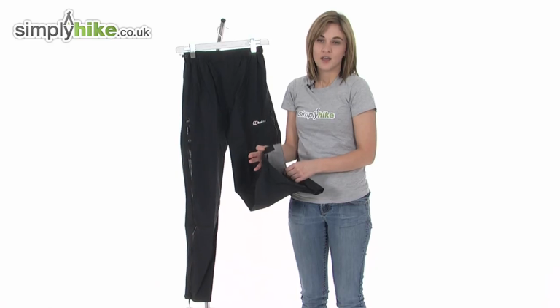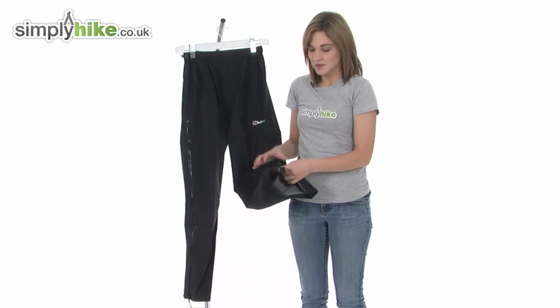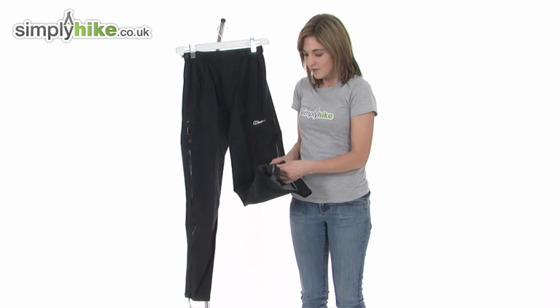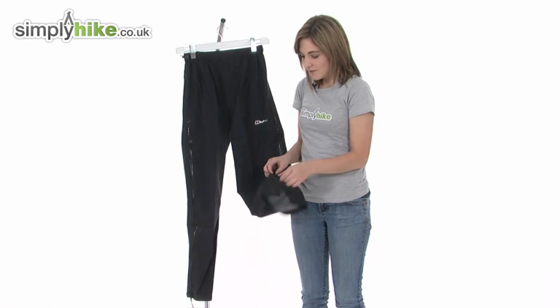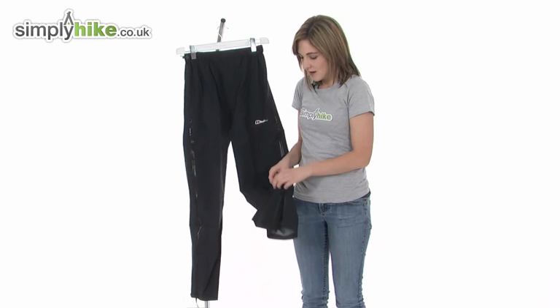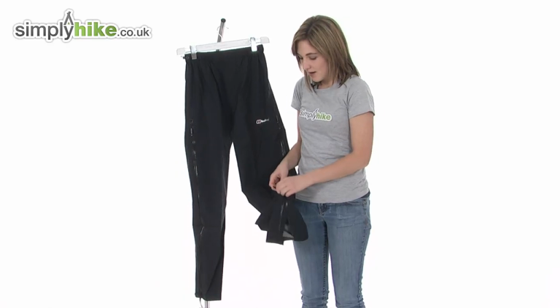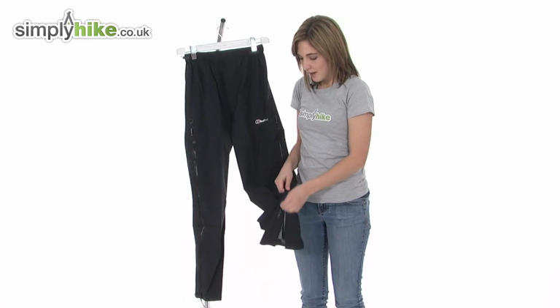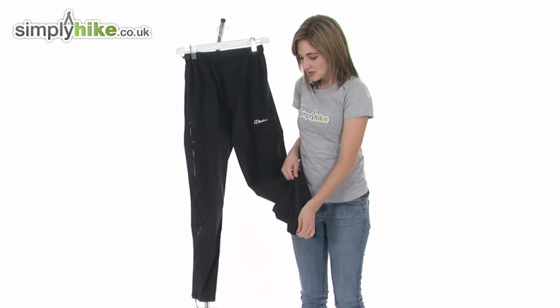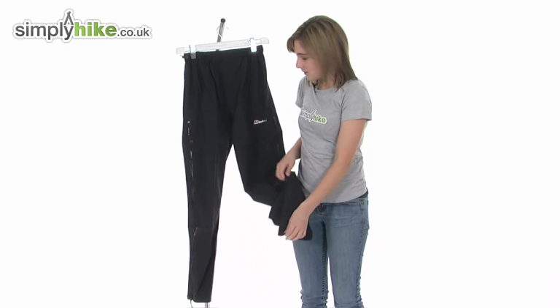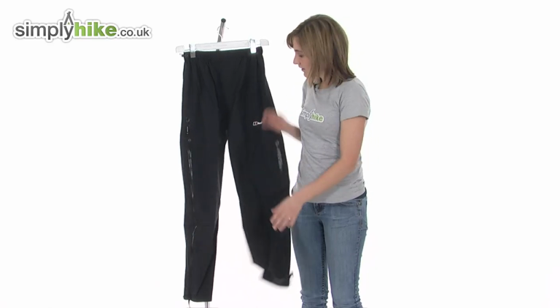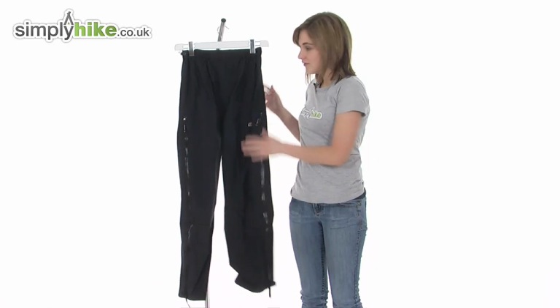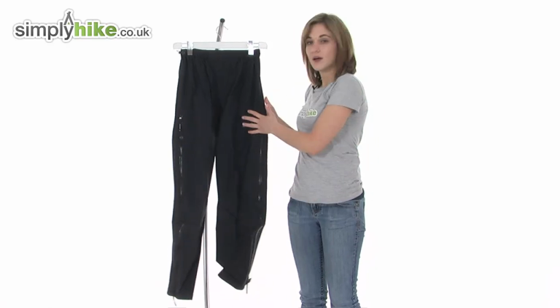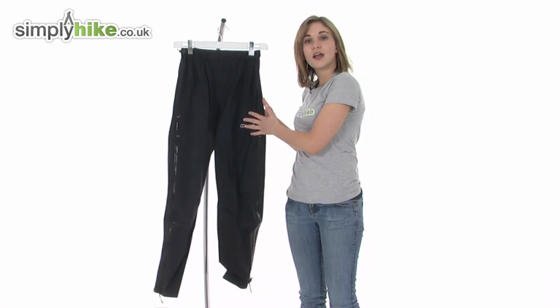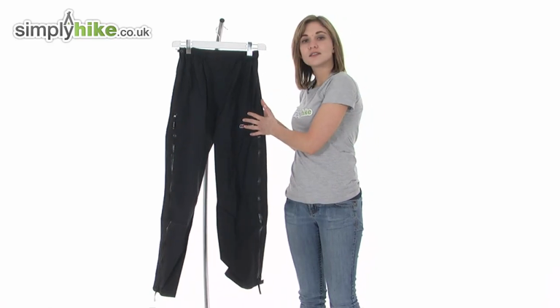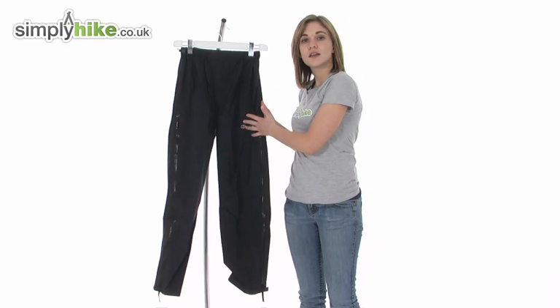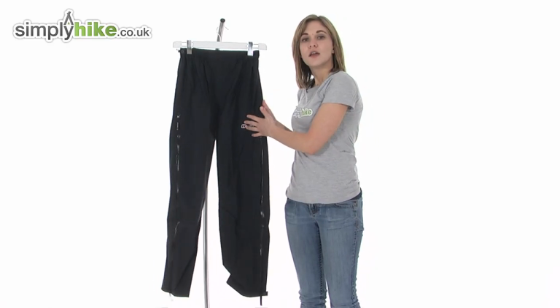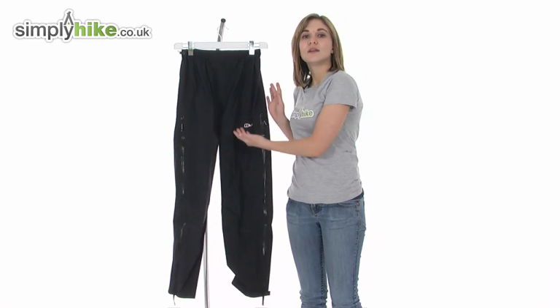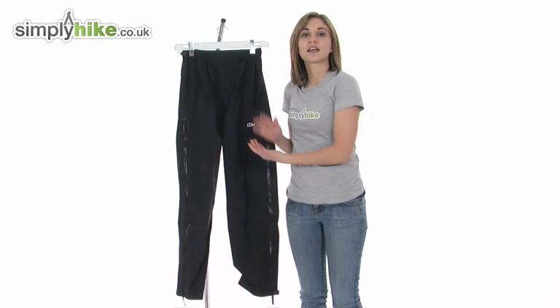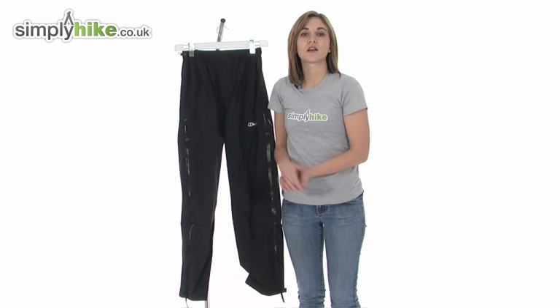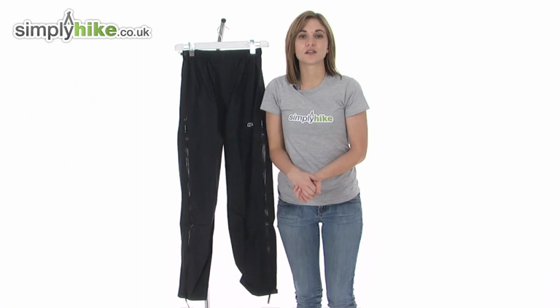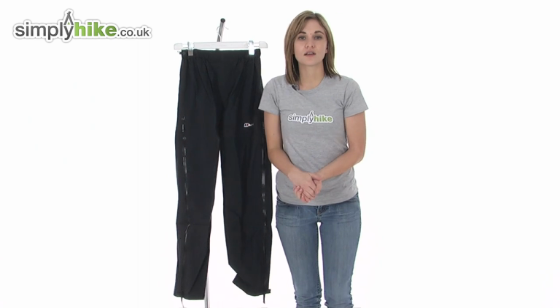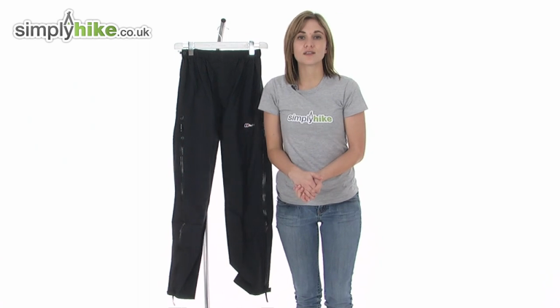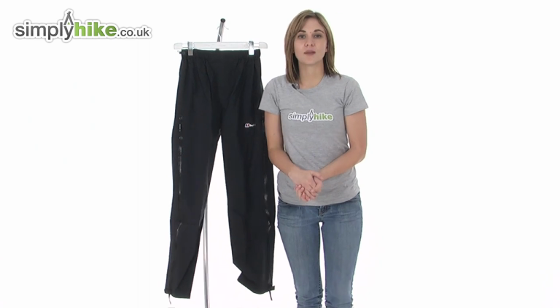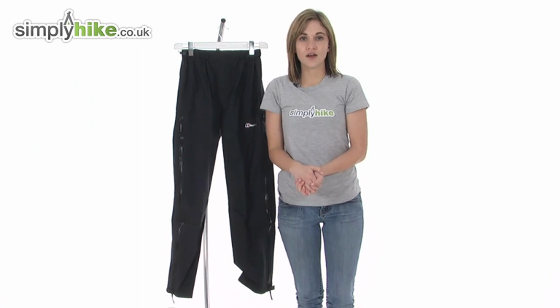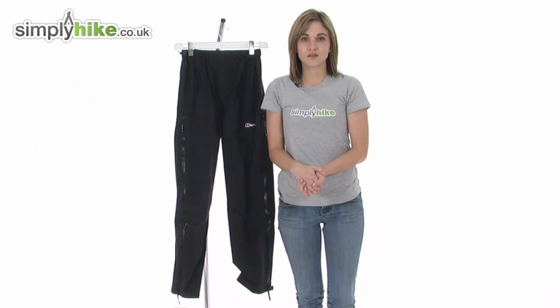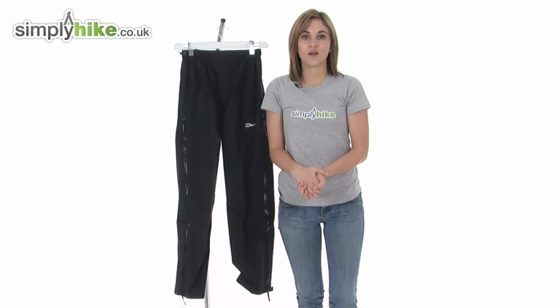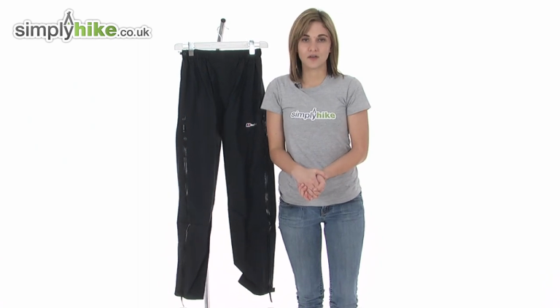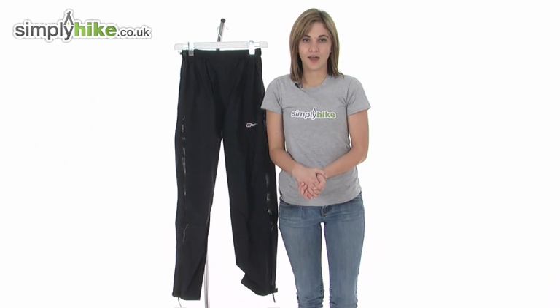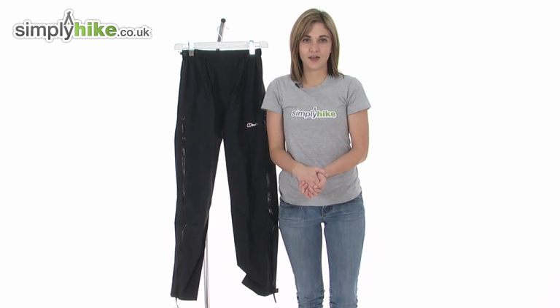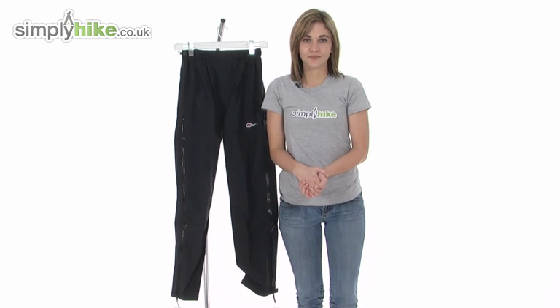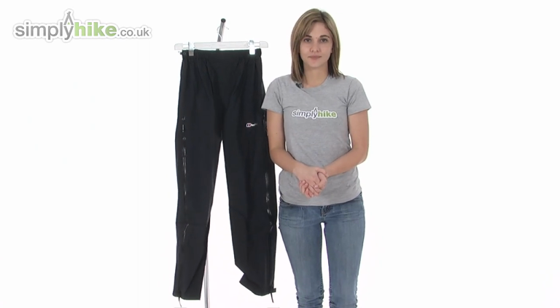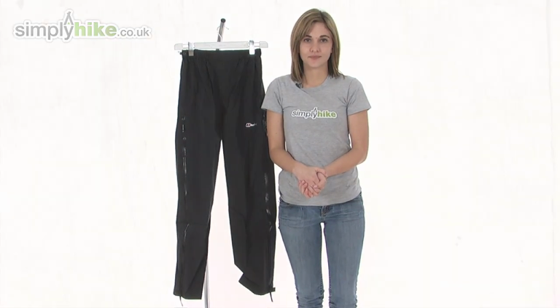It's a very lightweight shell pant there from Berghout. Please take a closer look at SimplyHike.co.uk.